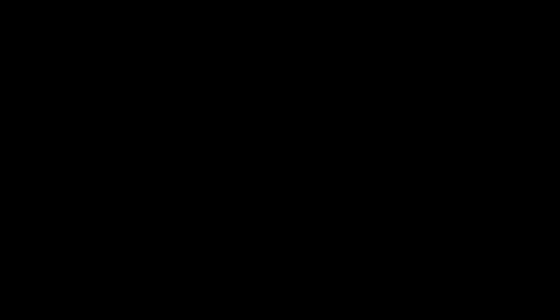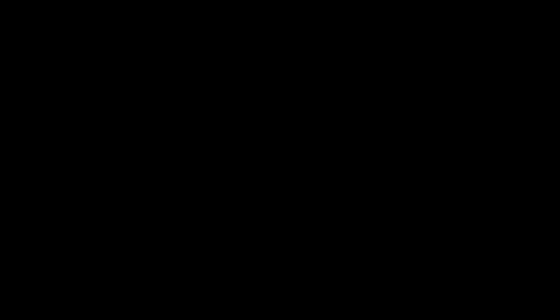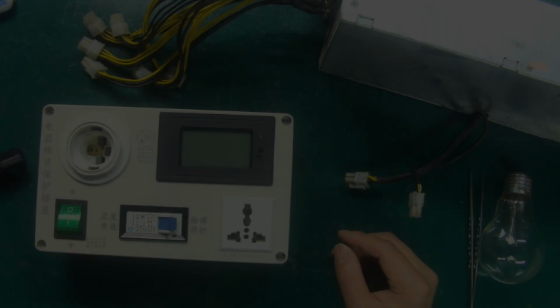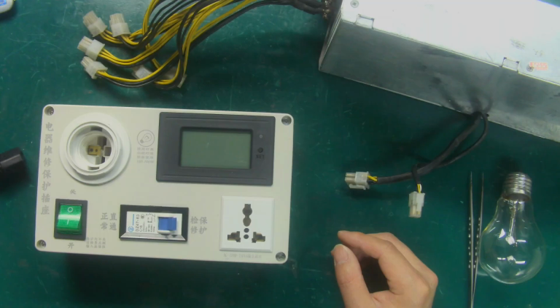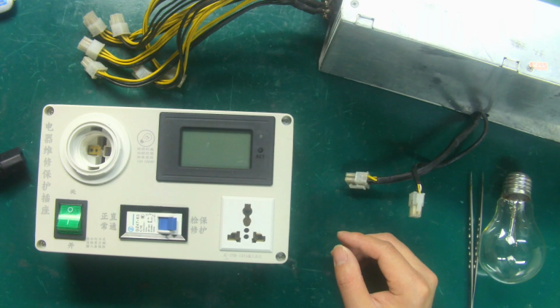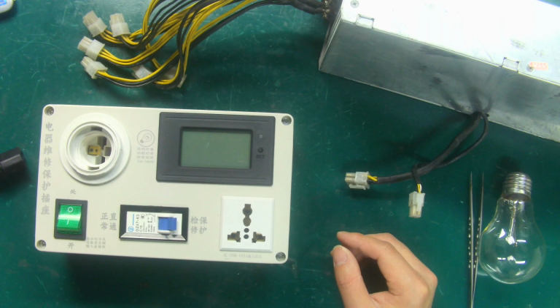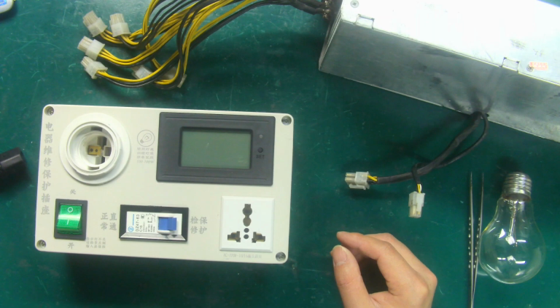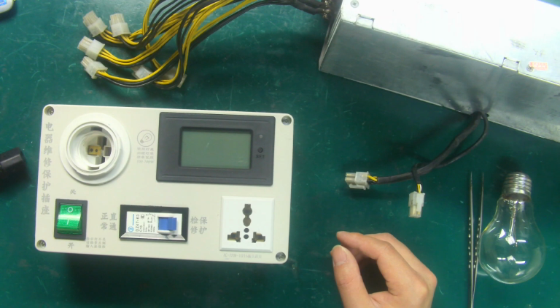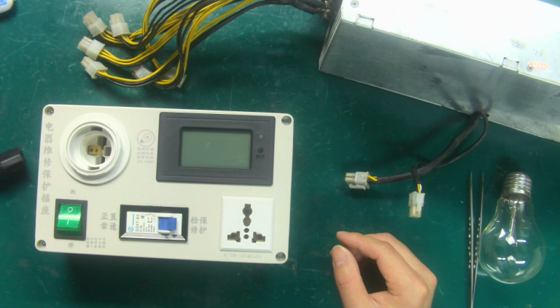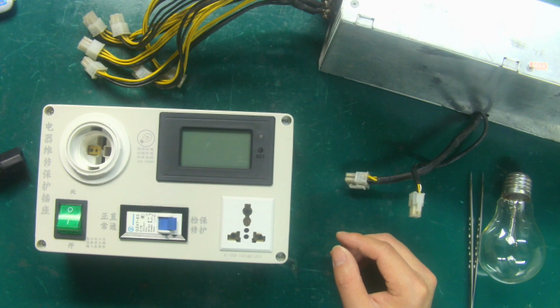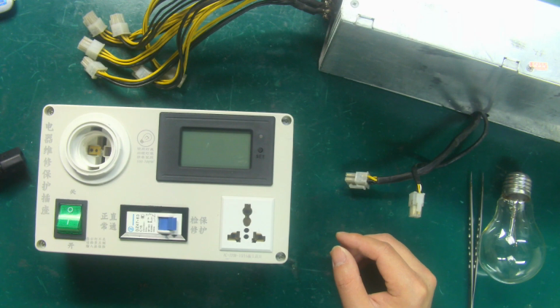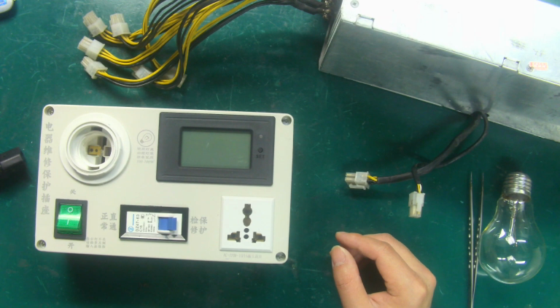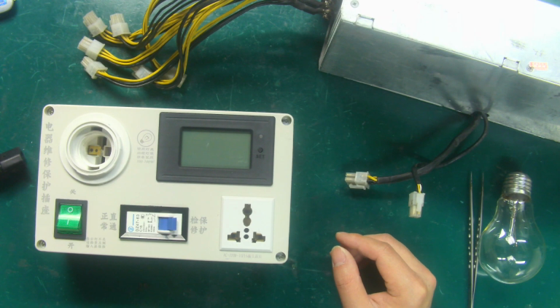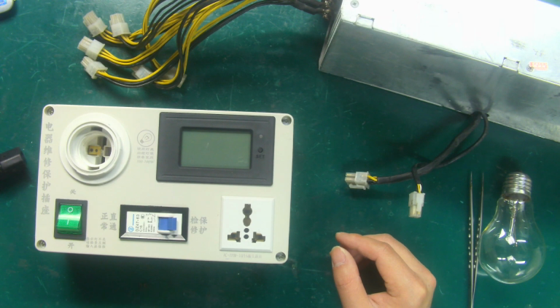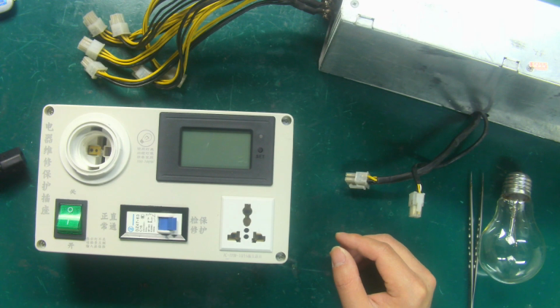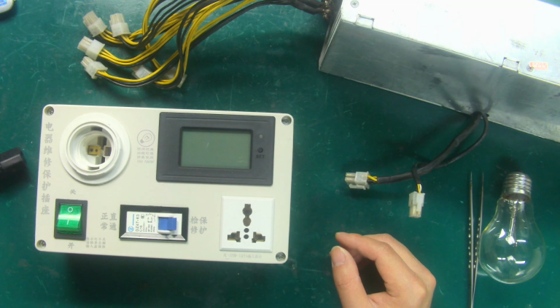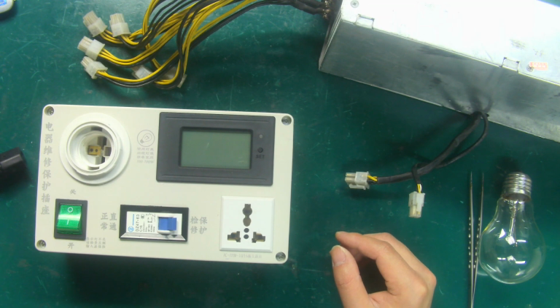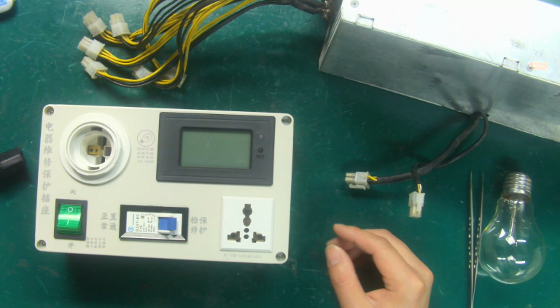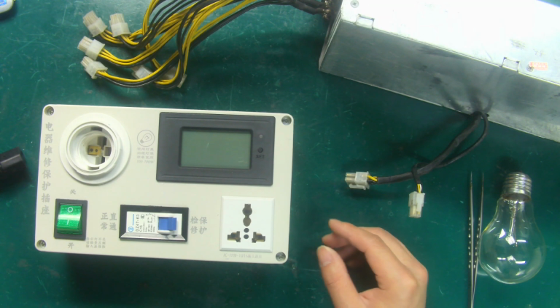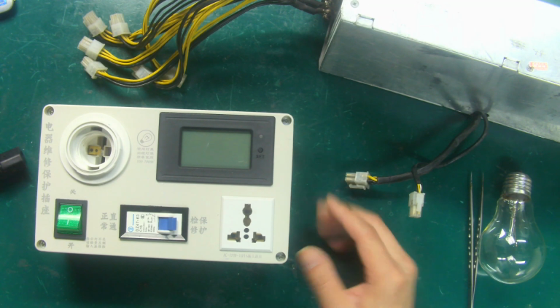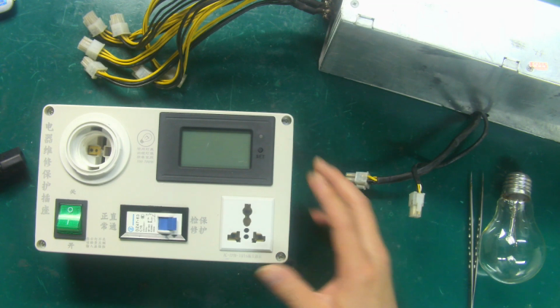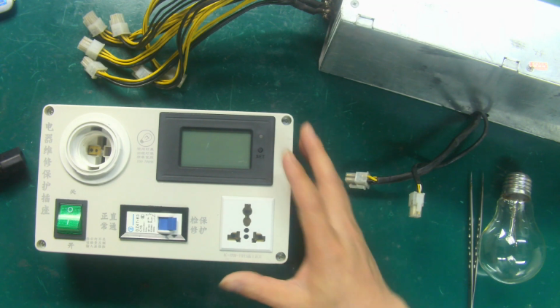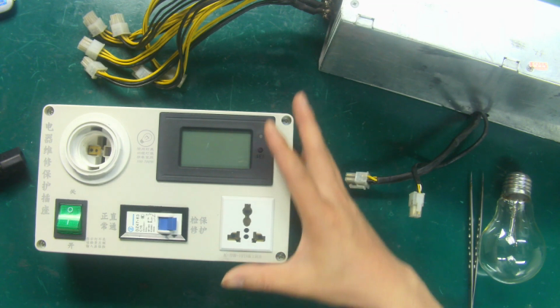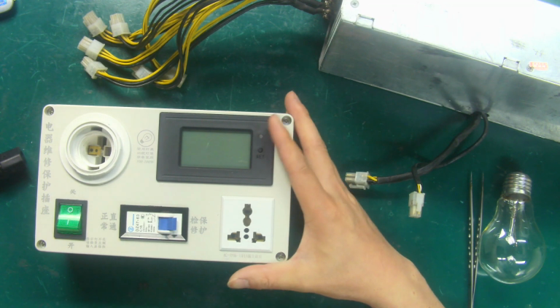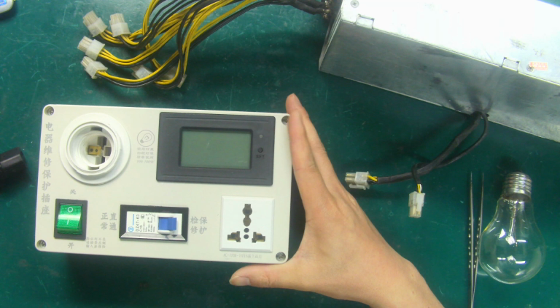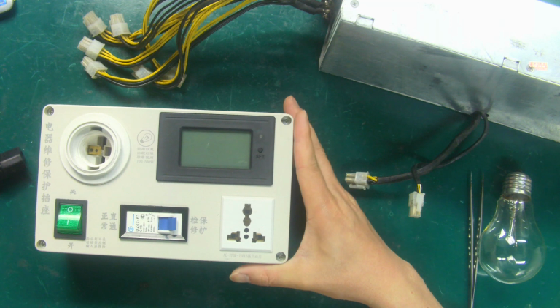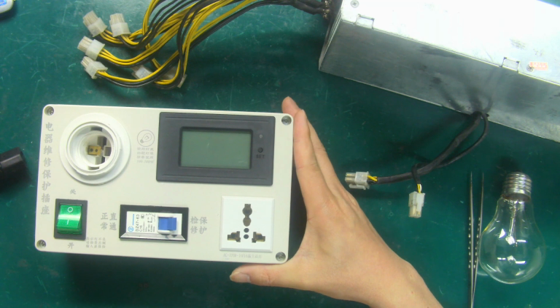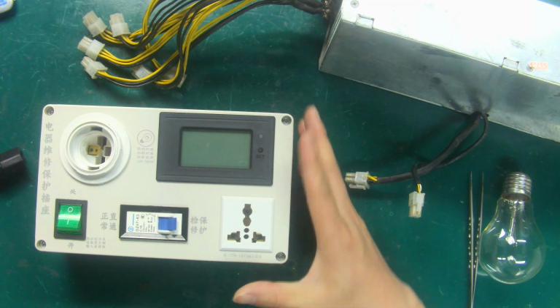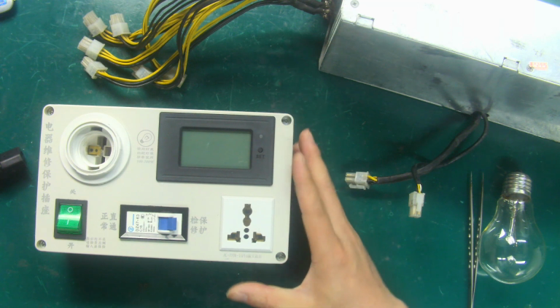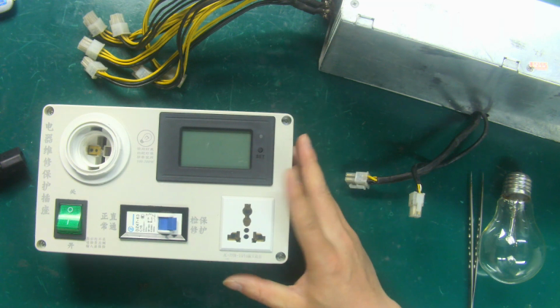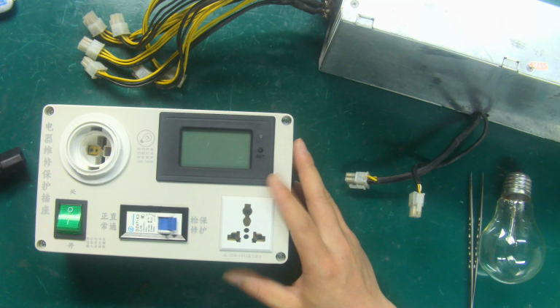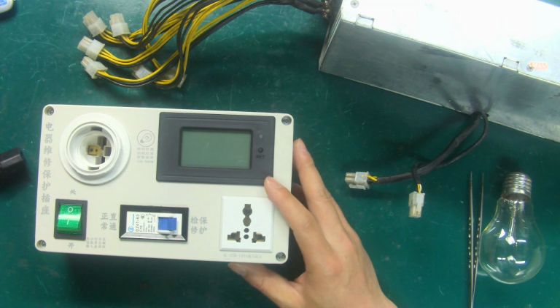Hello everyone, this video will demonstrate how to use the minor switching power supply repair protector.